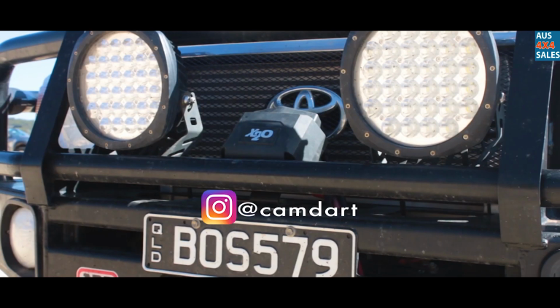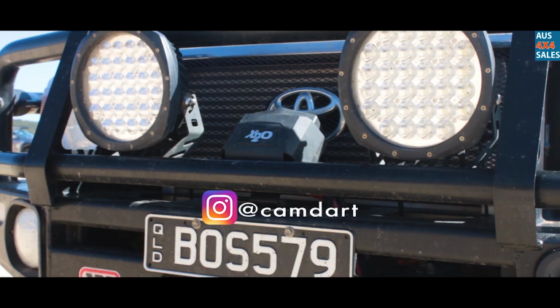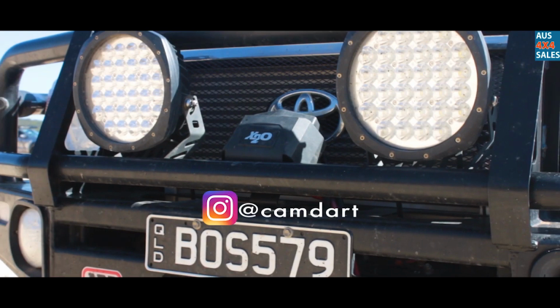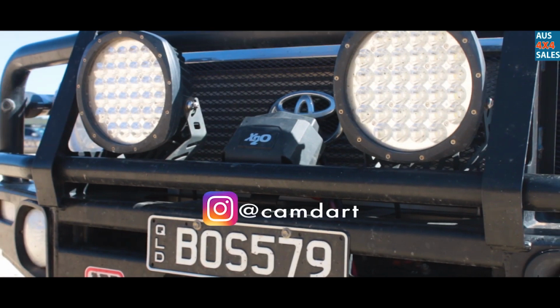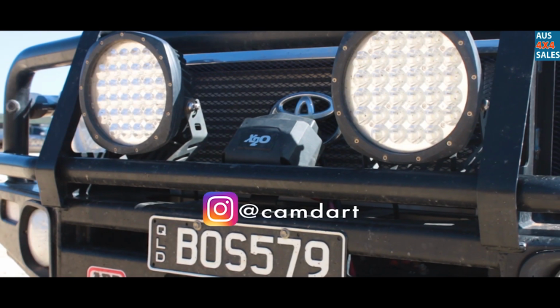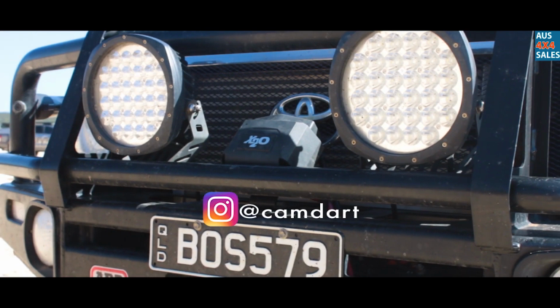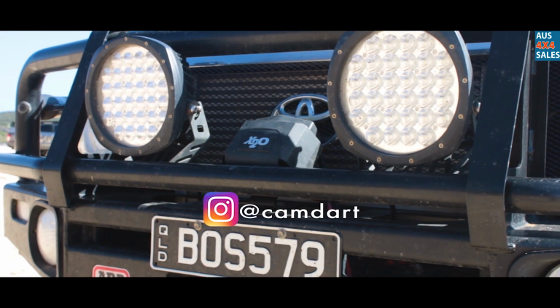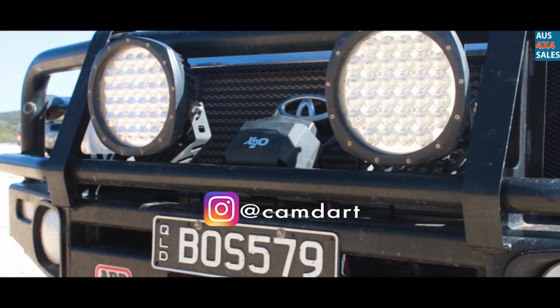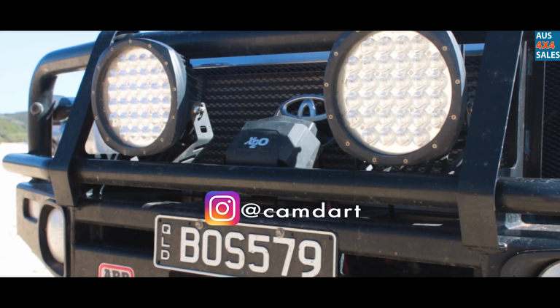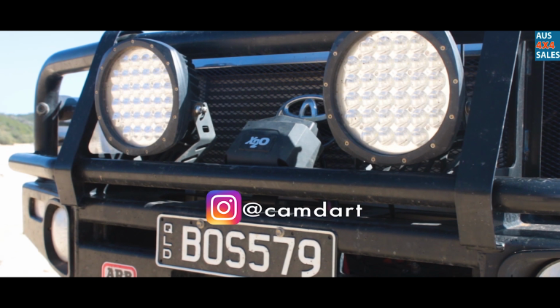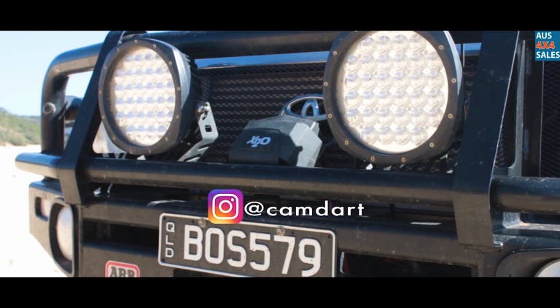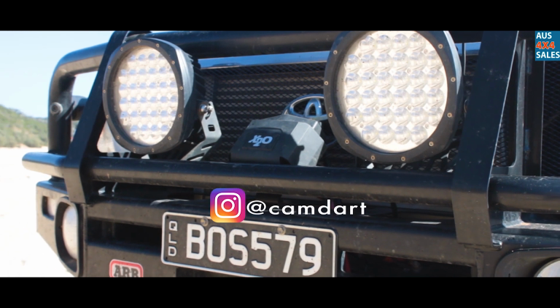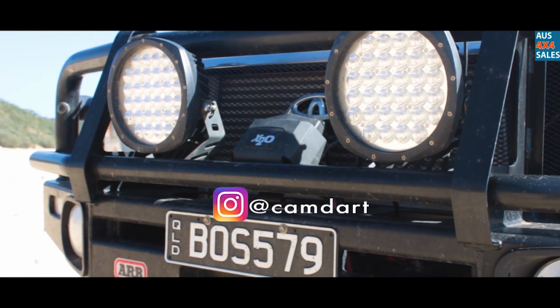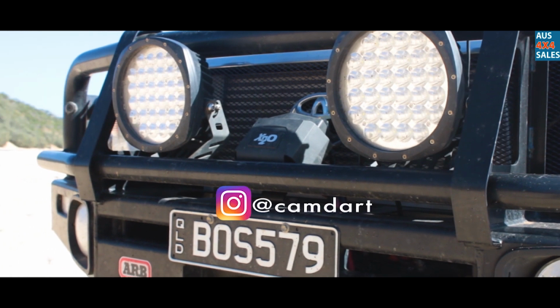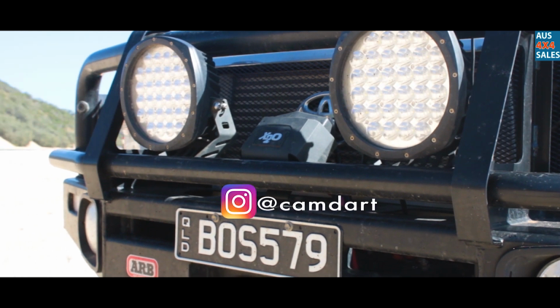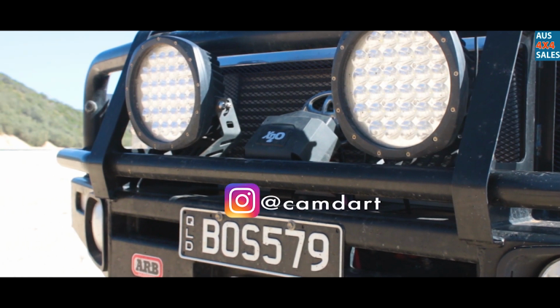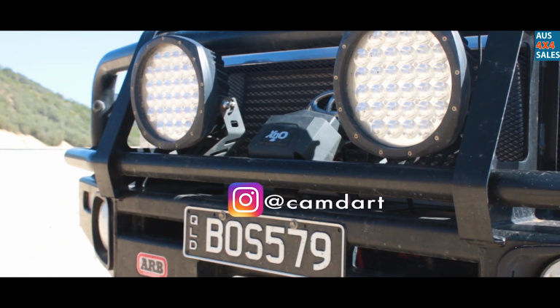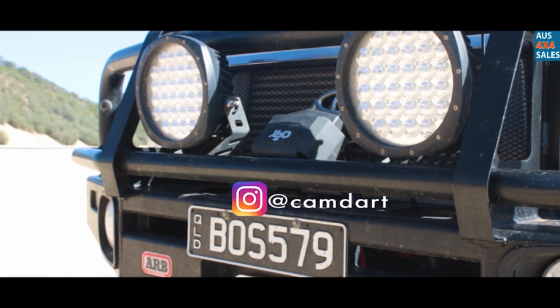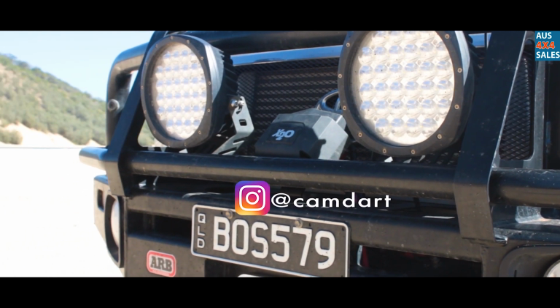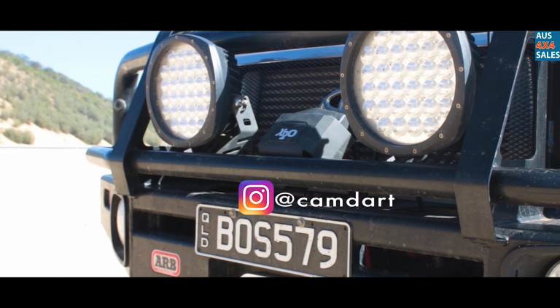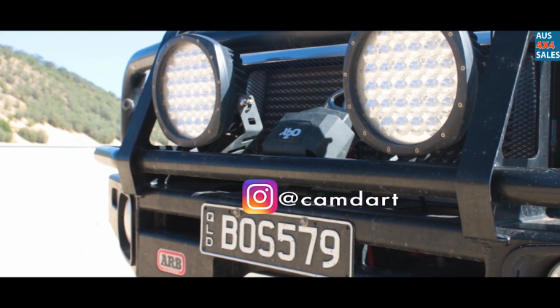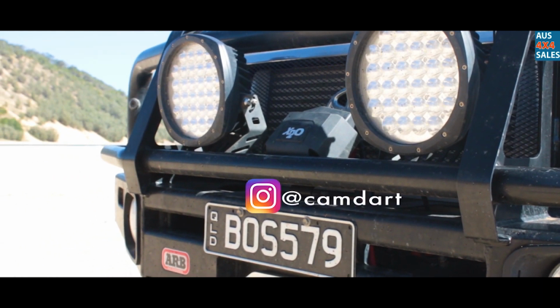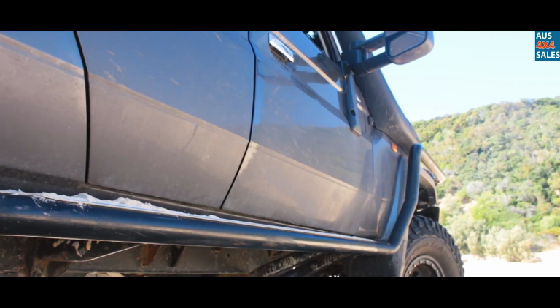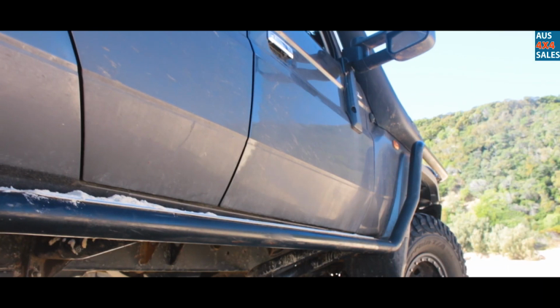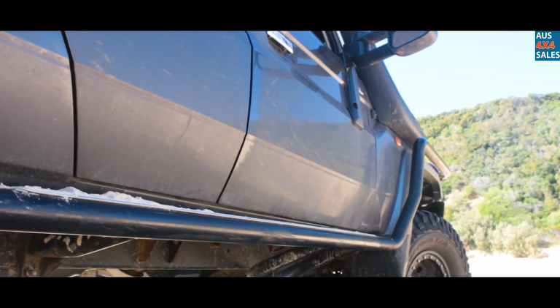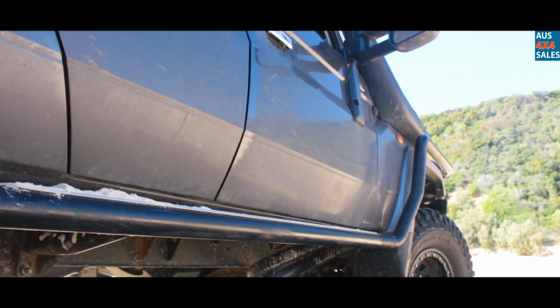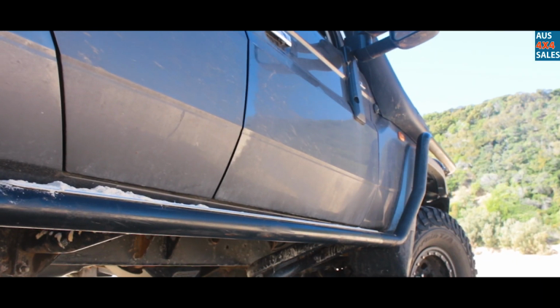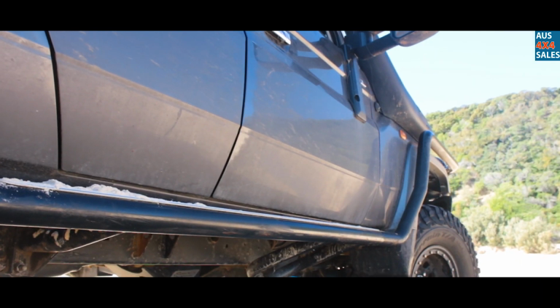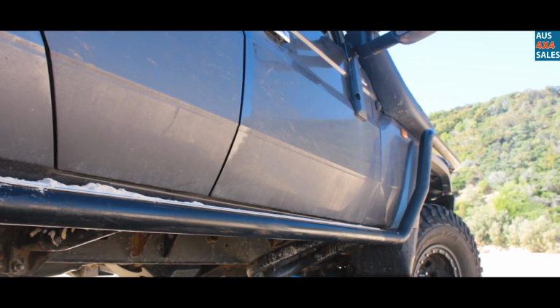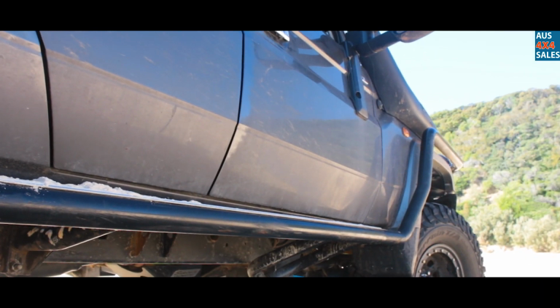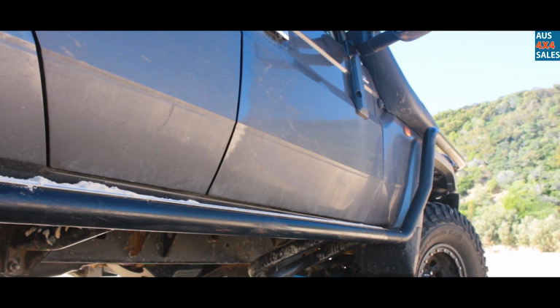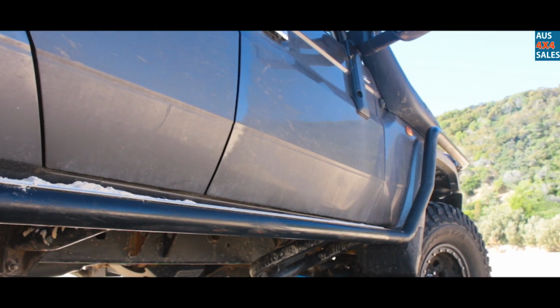ARB bar — I think it's Summit Series — running into their side rails and steps.